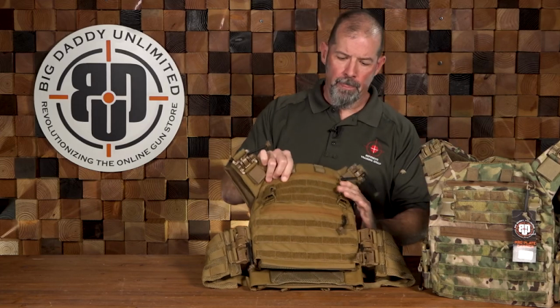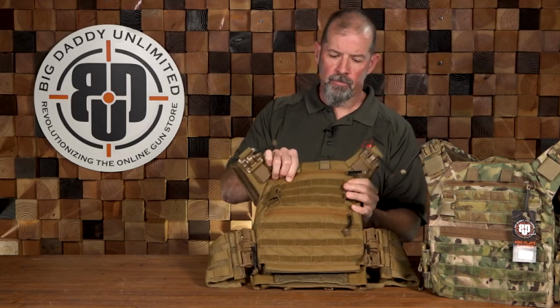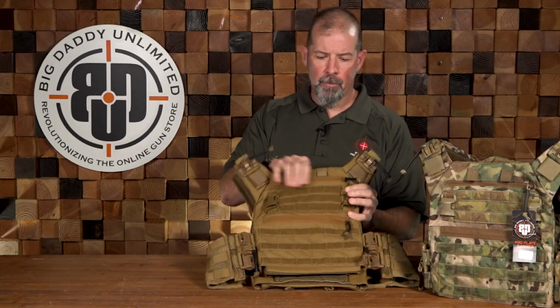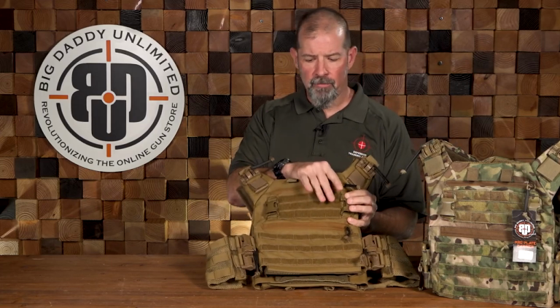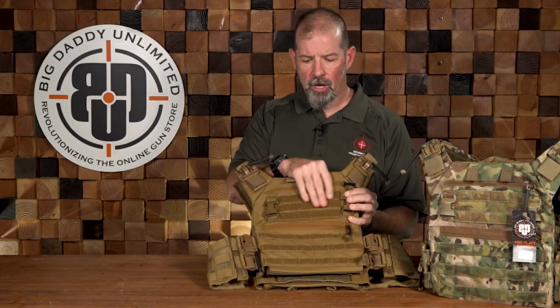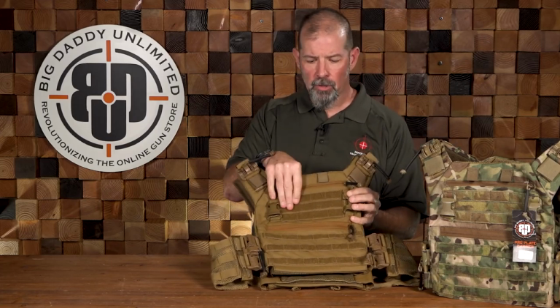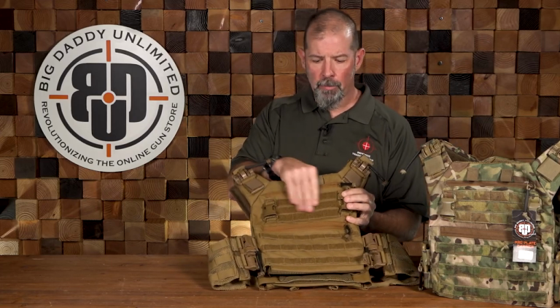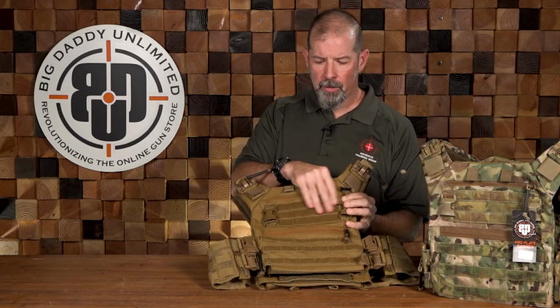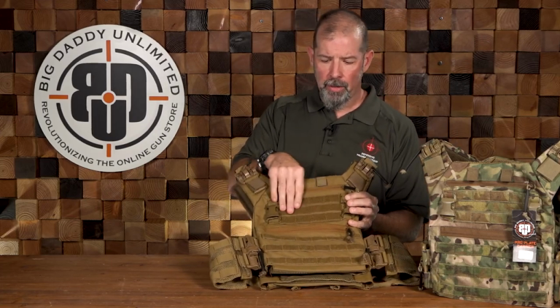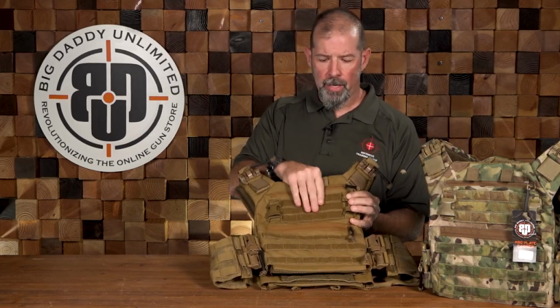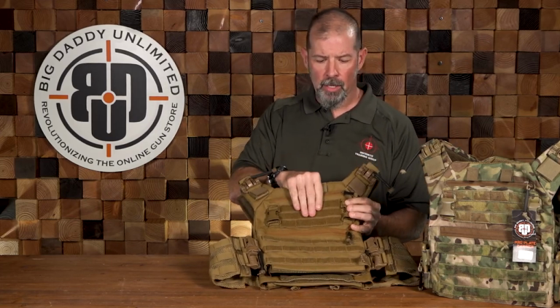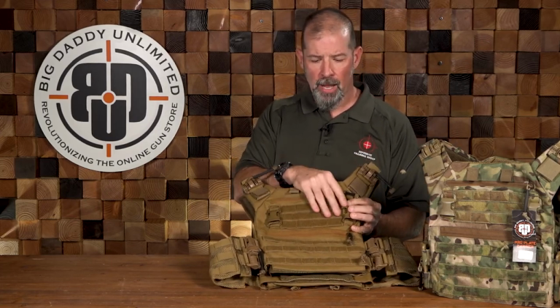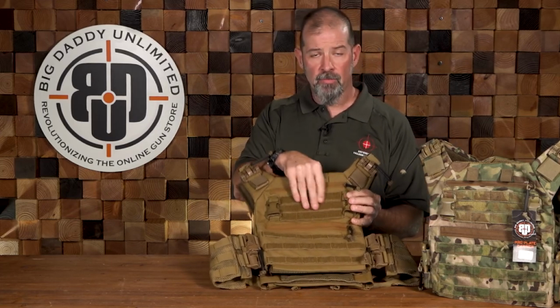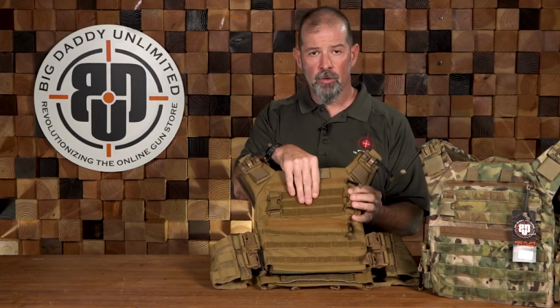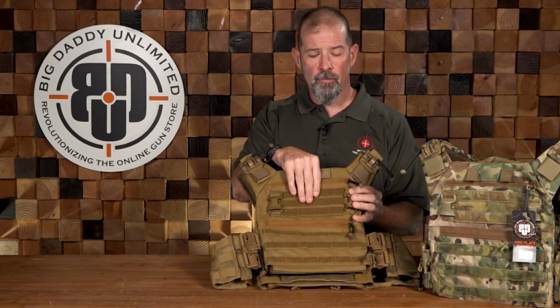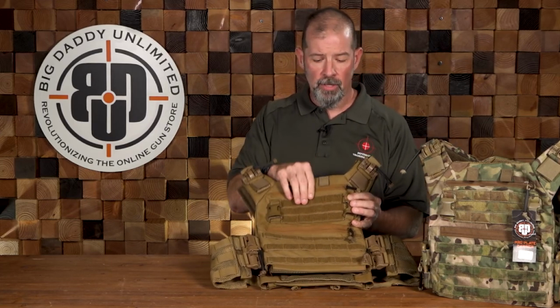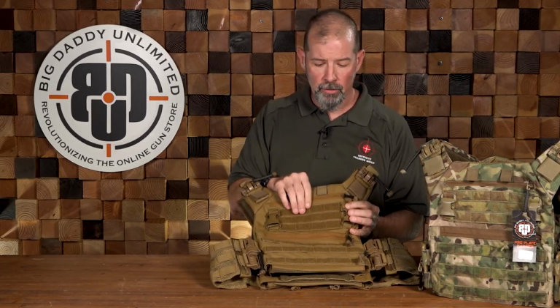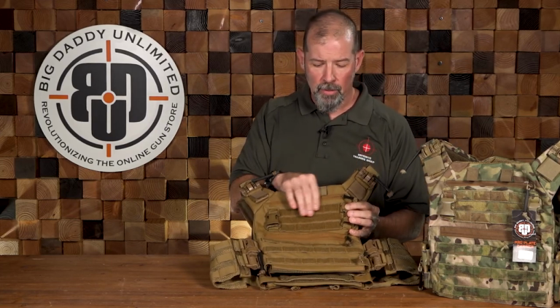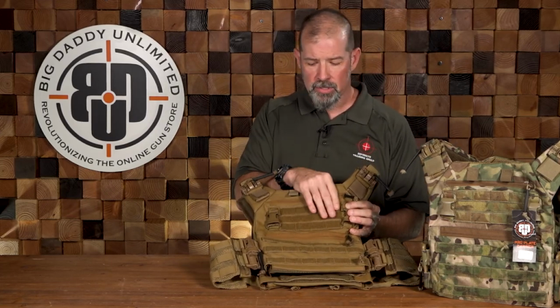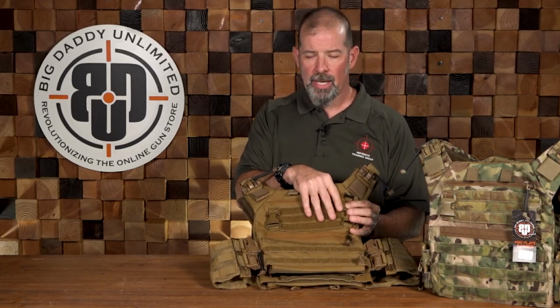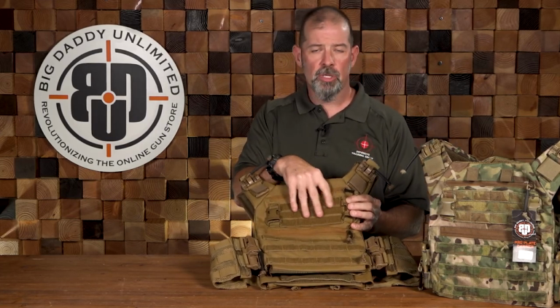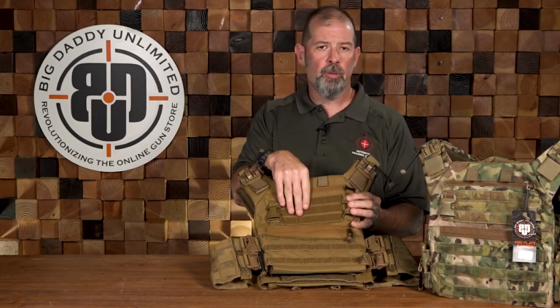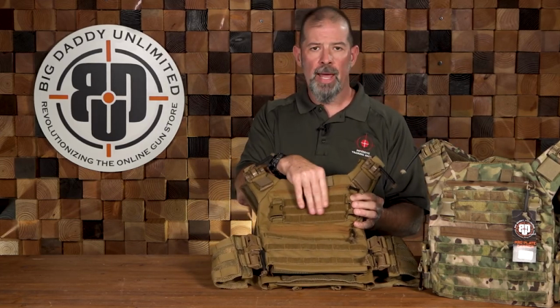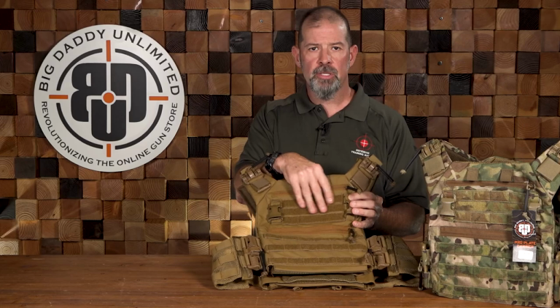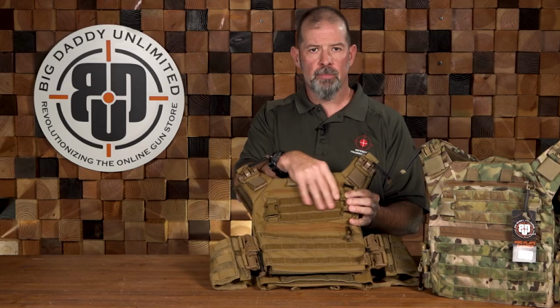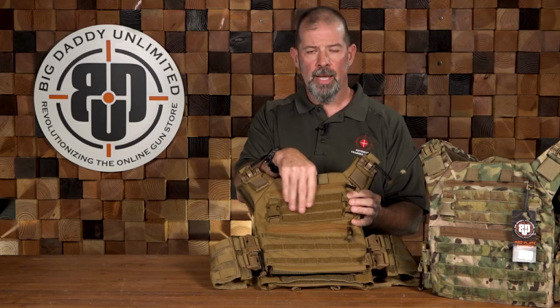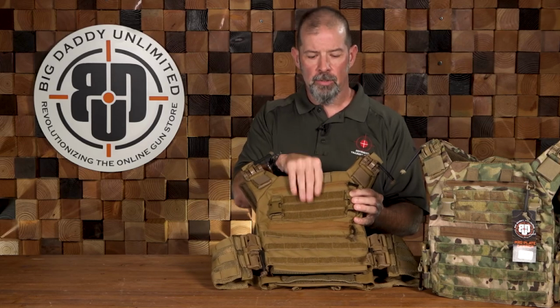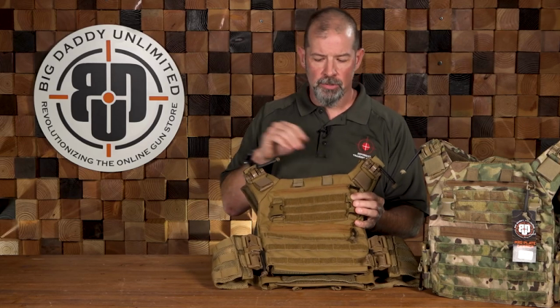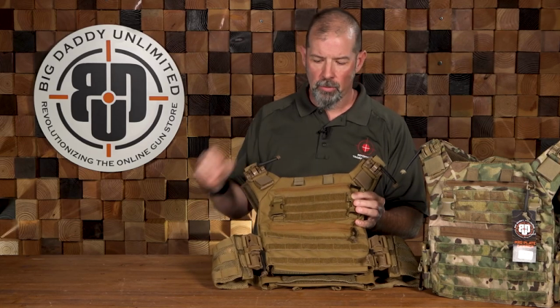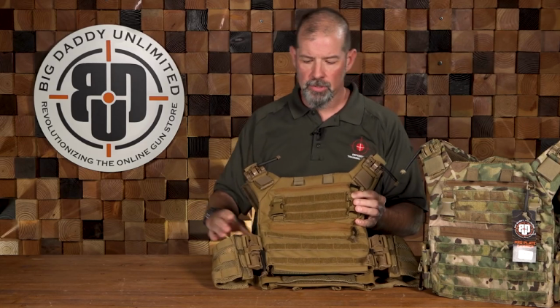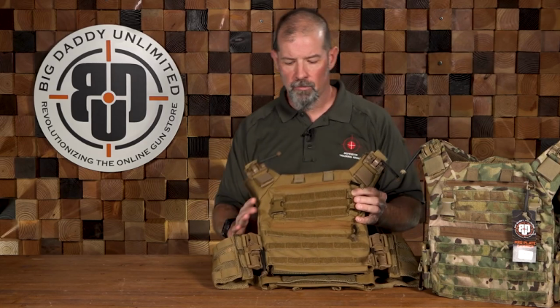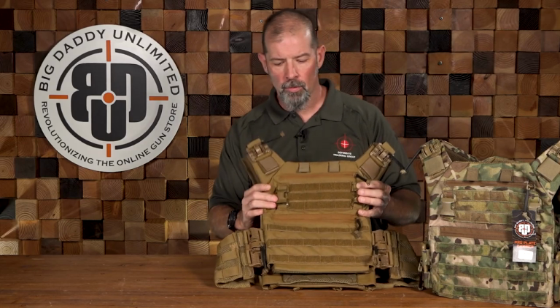You've got a bit of Velcro up here — a color-matched Velcro field that allows you to put patches, placards, and so on and so forth.